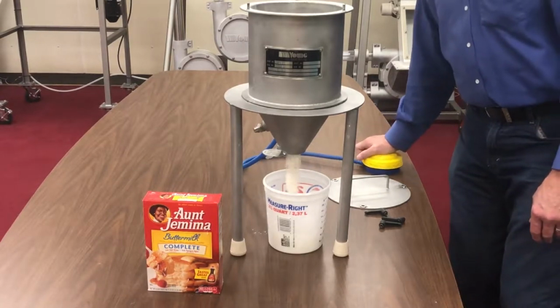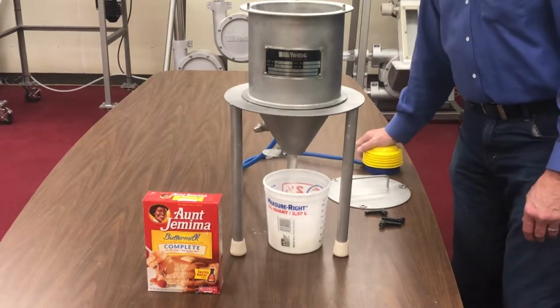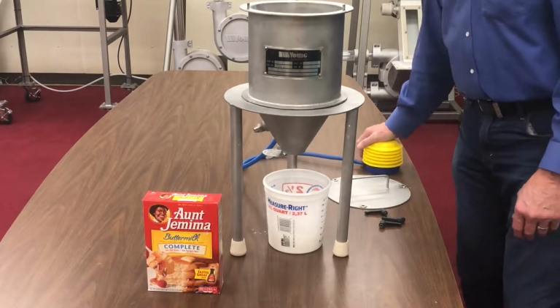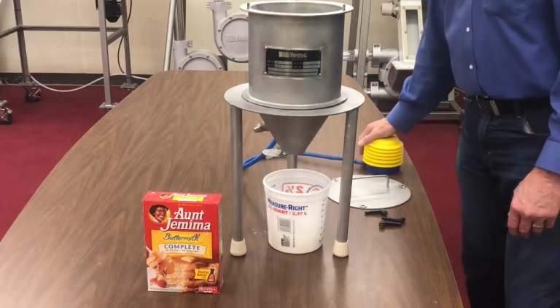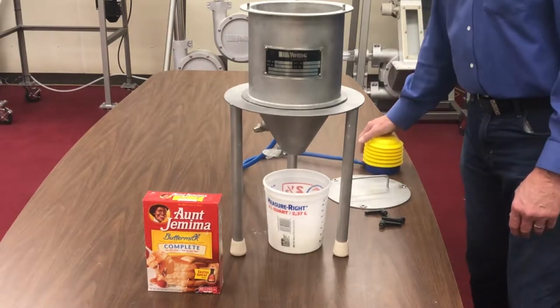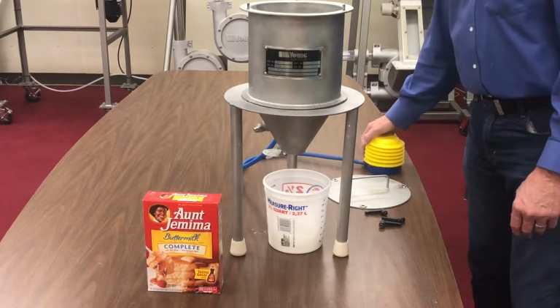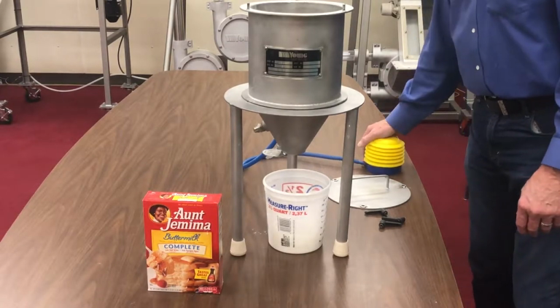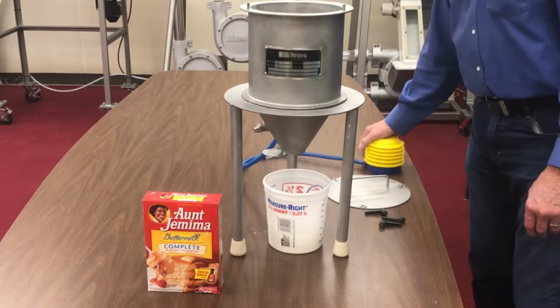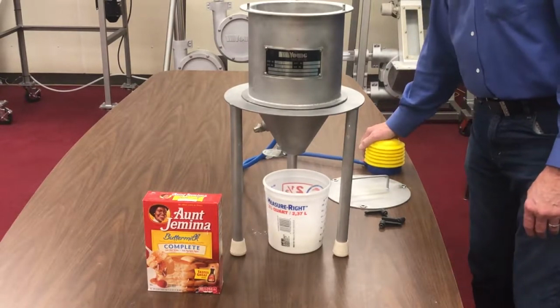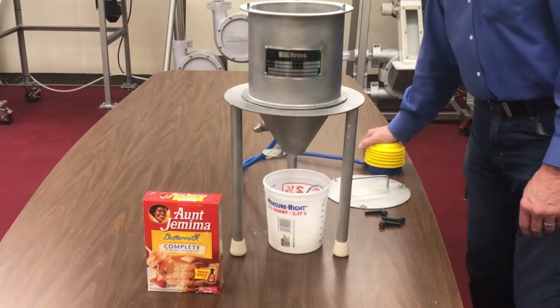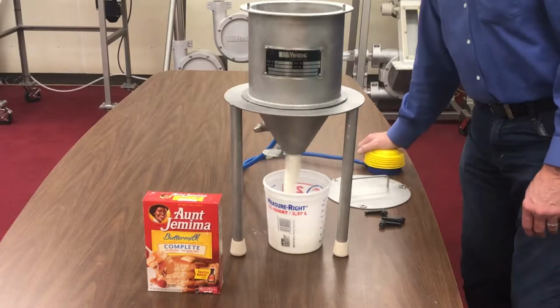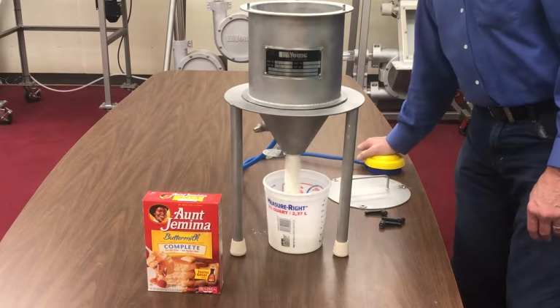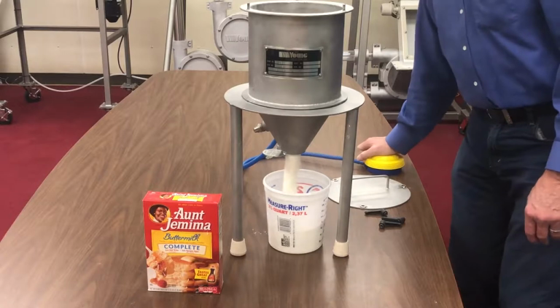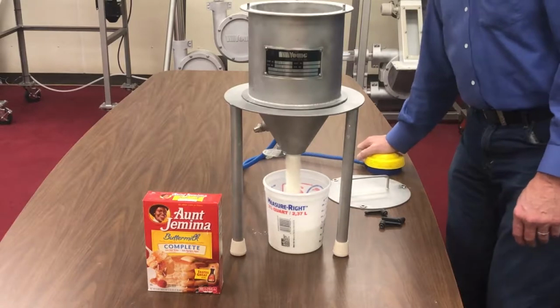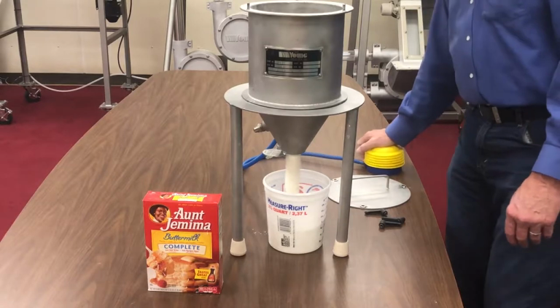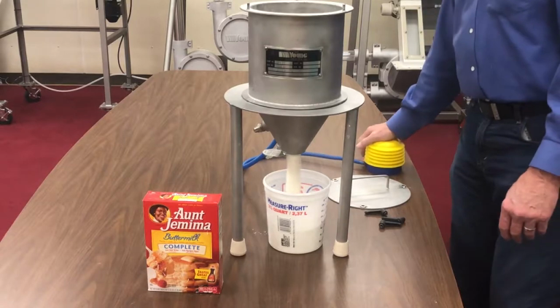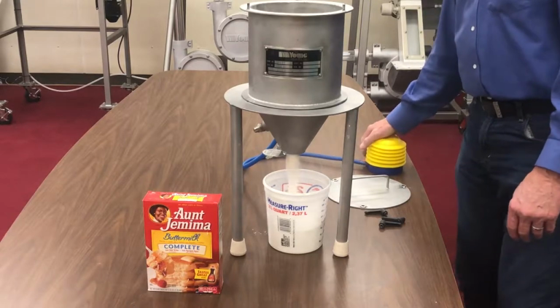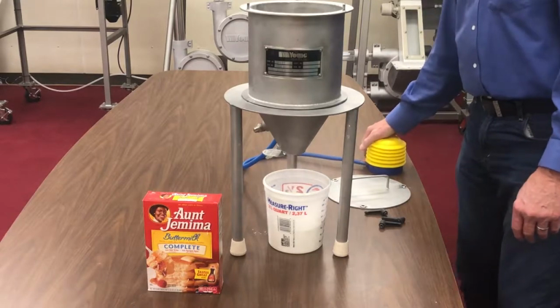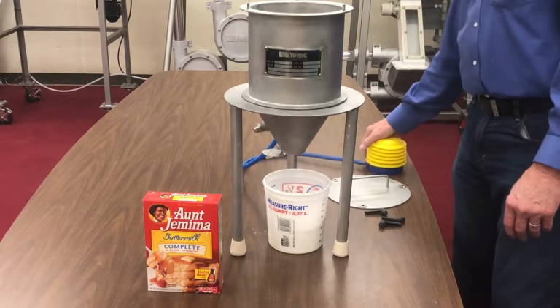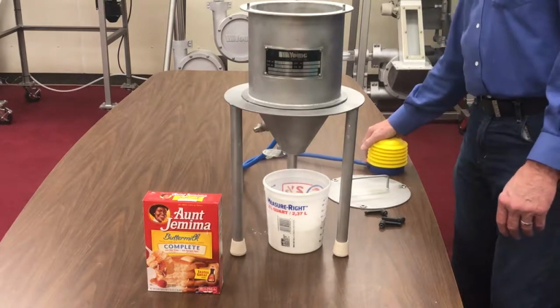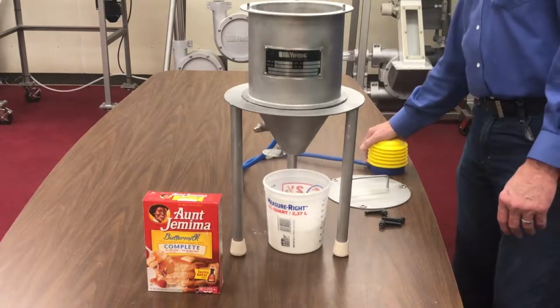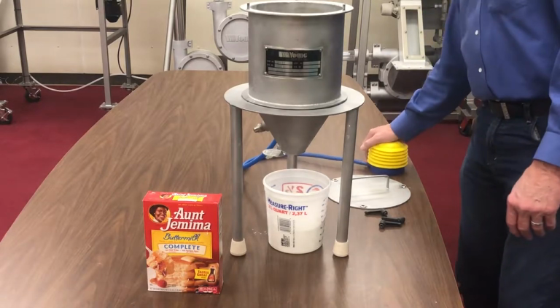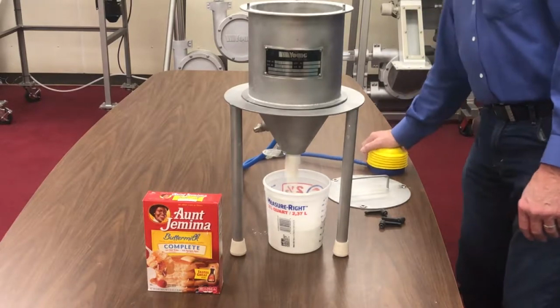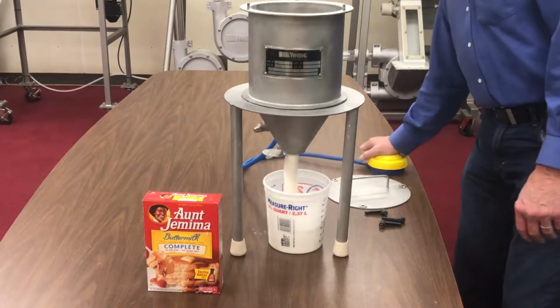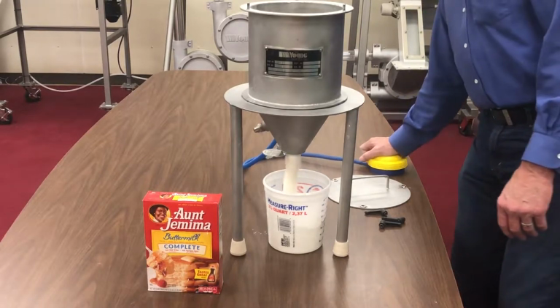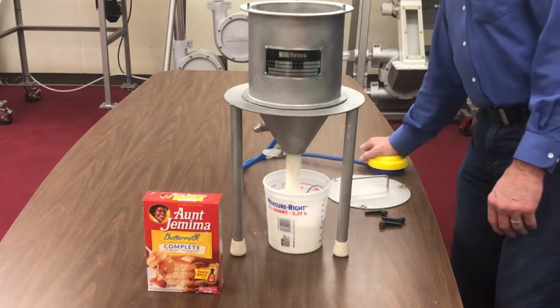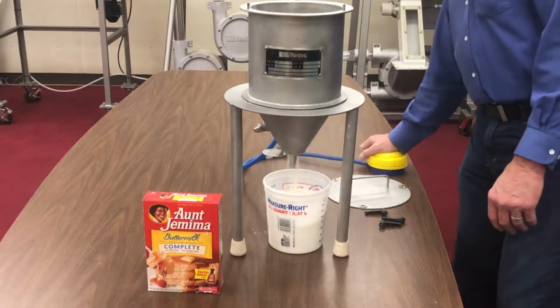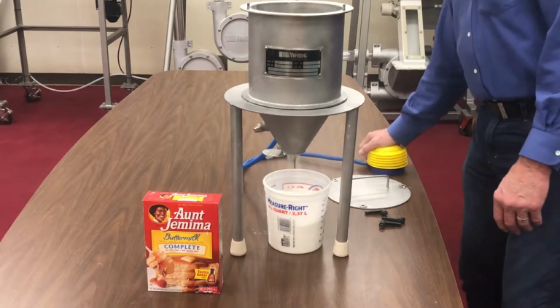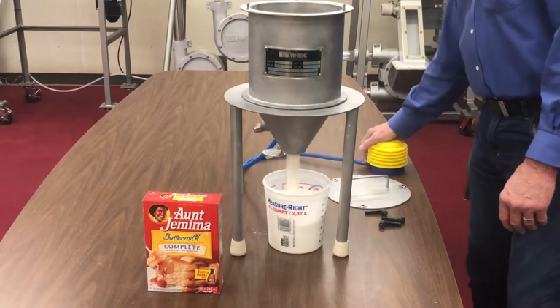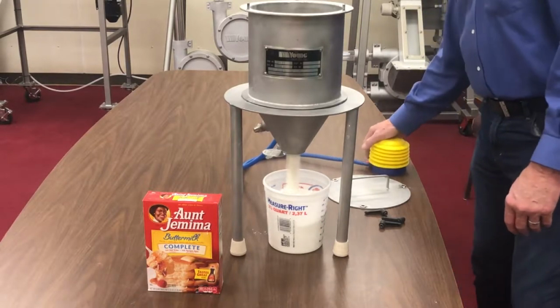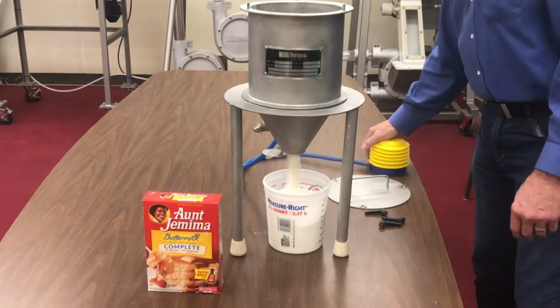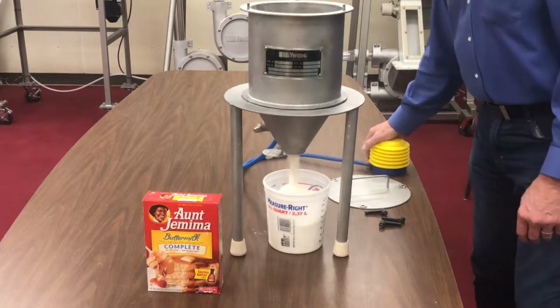If the powder flows well in this small test hopper, it will also flow in a much larger Transflow lined hopper.